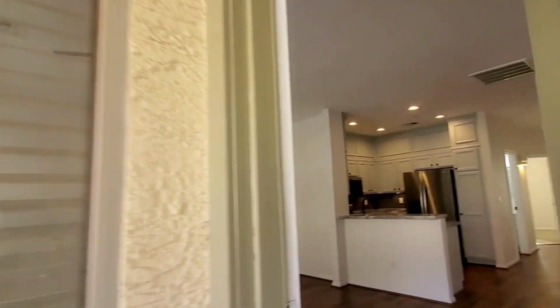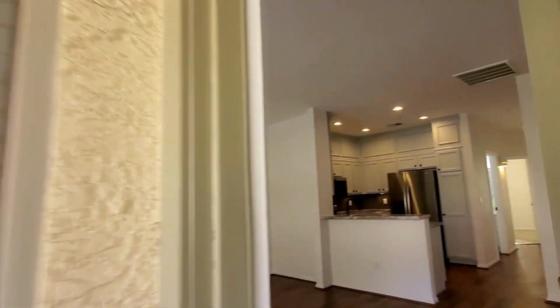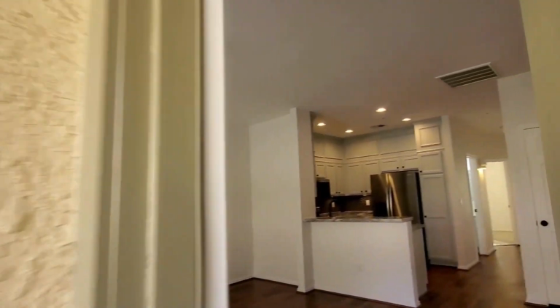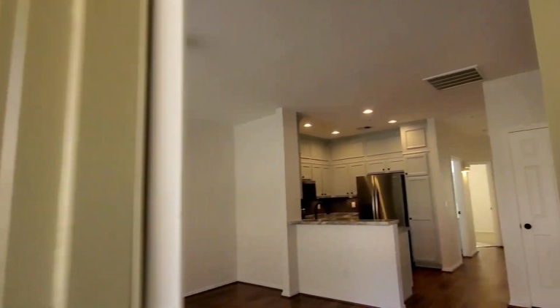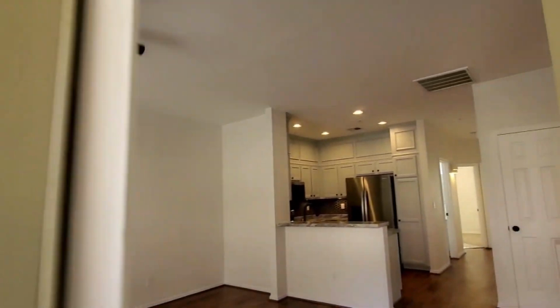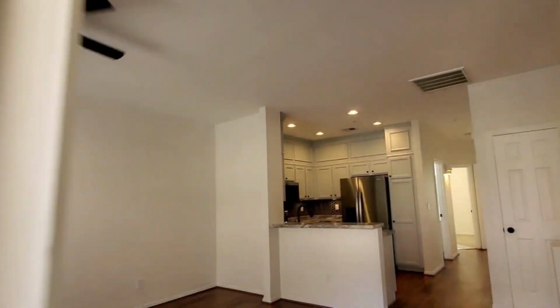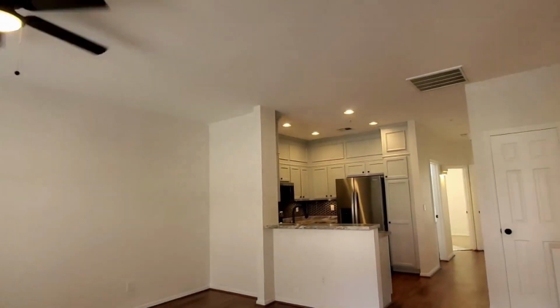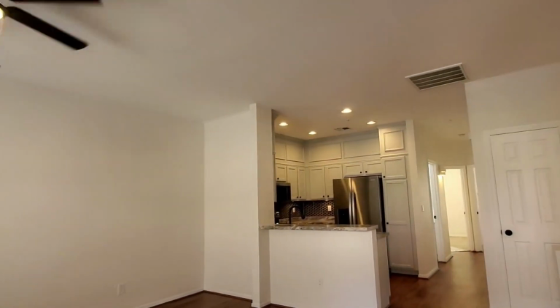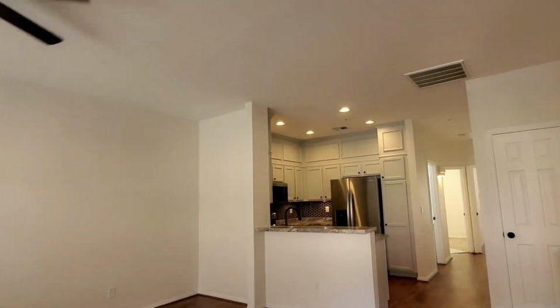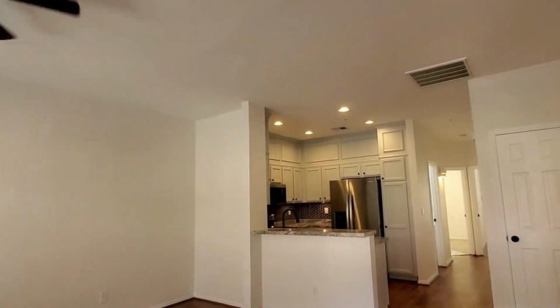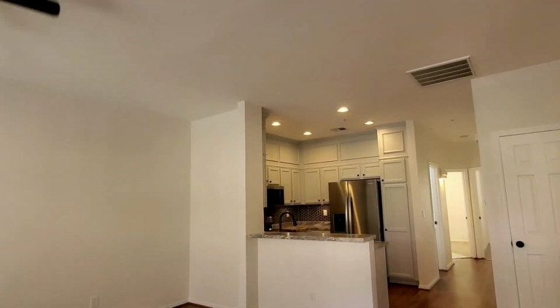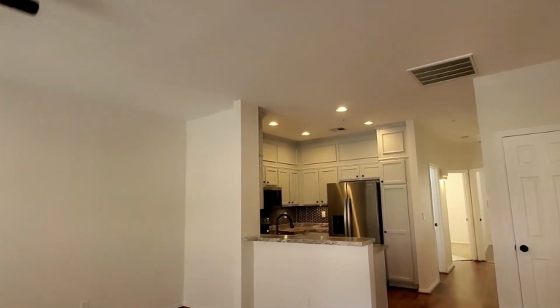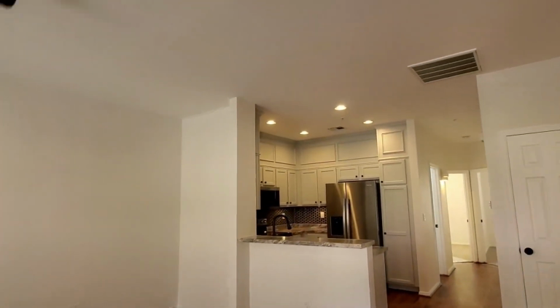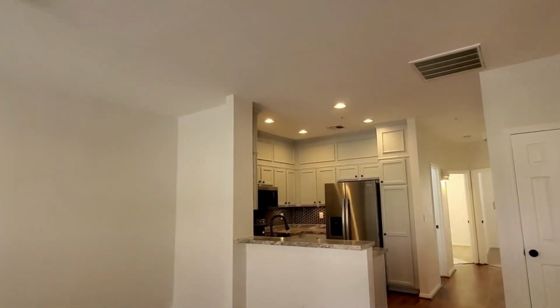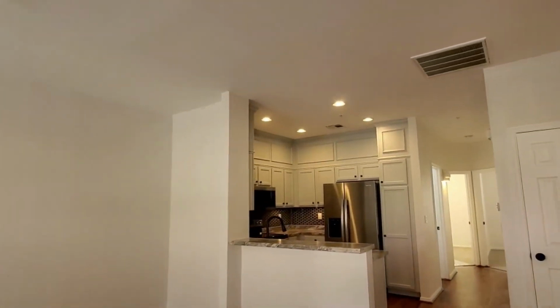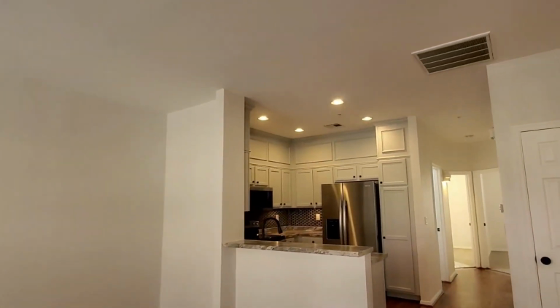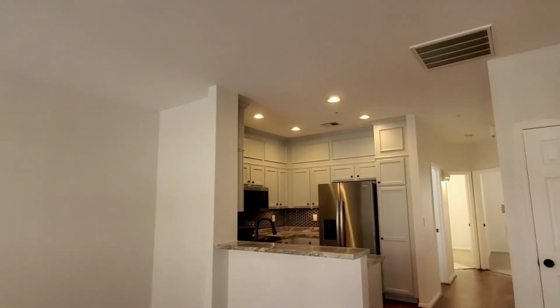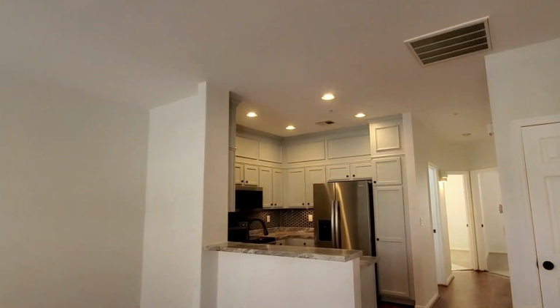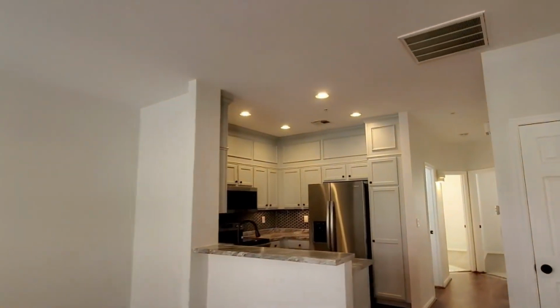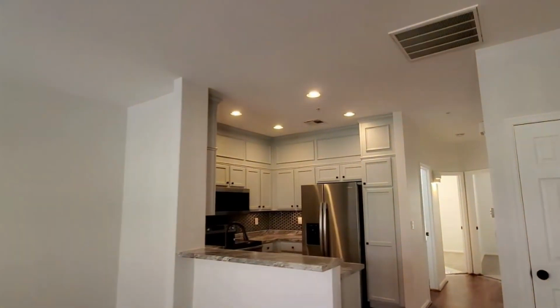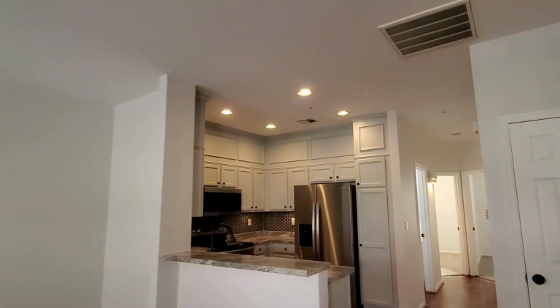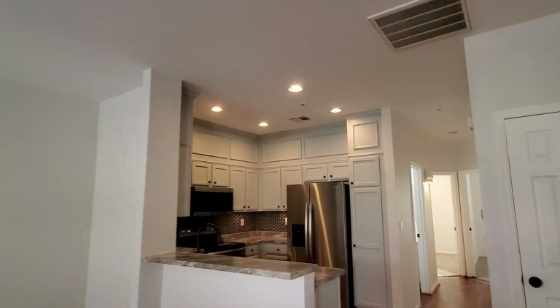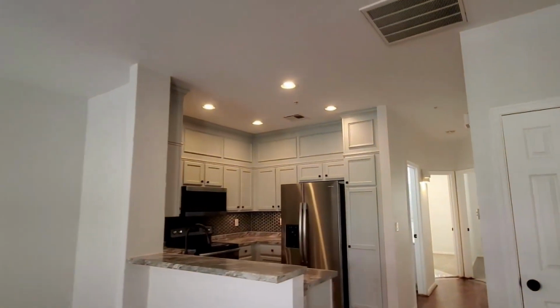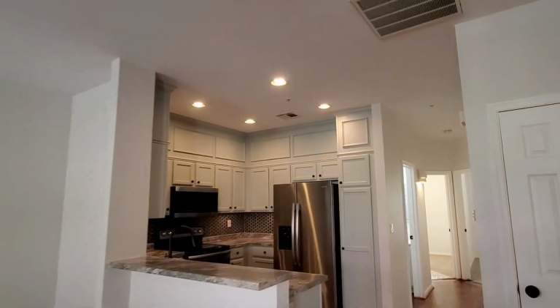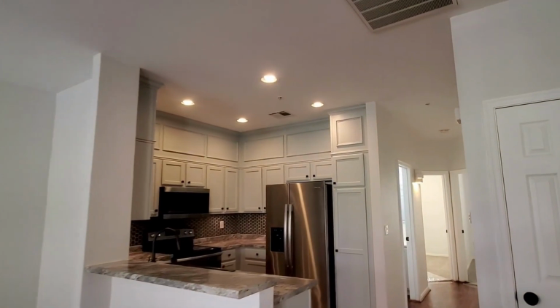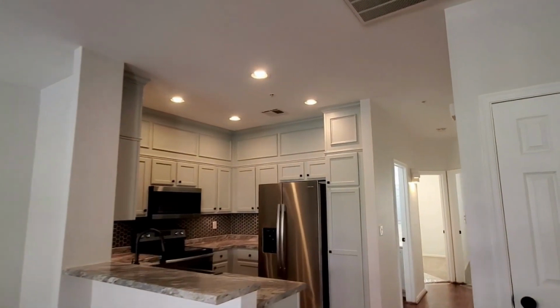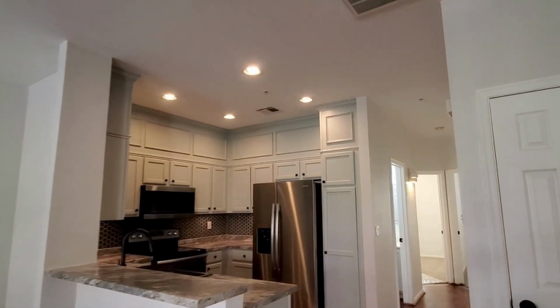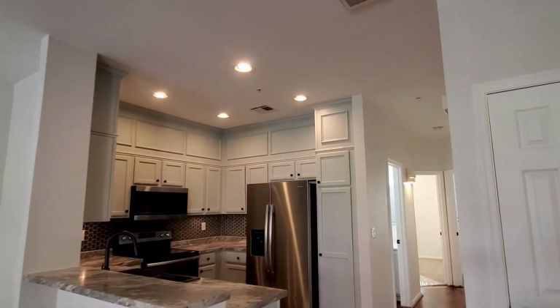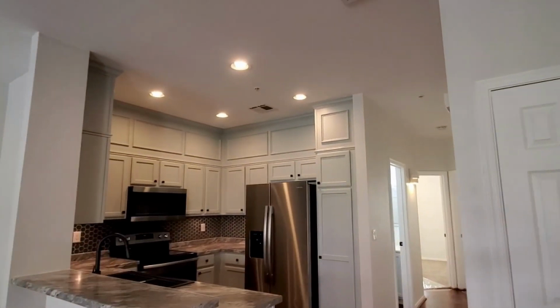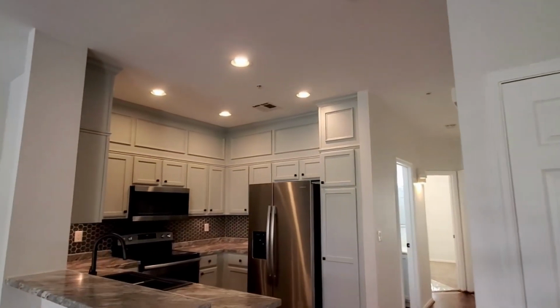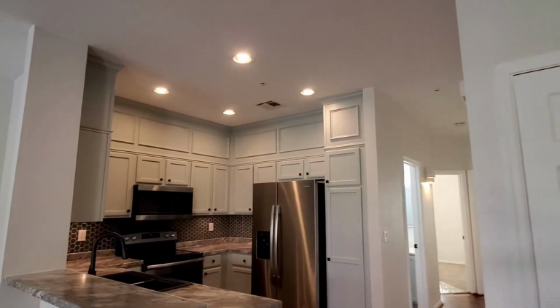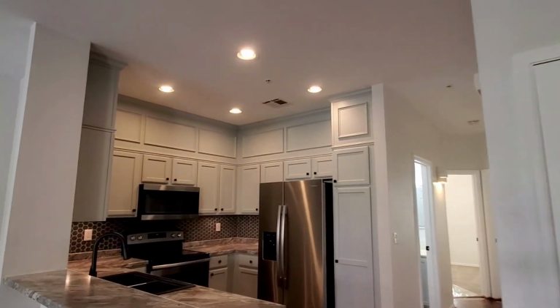I hope you enjoyed this tour of this lovely home. Thank you for watching.